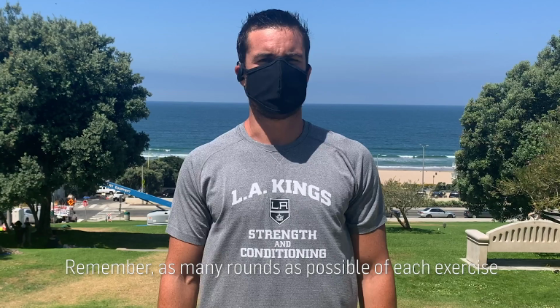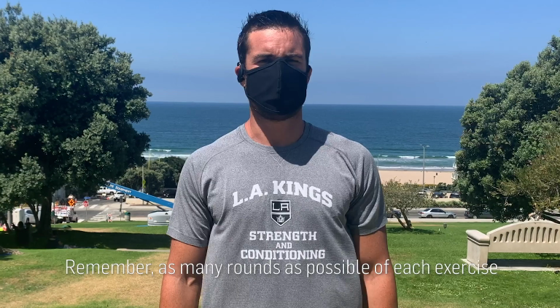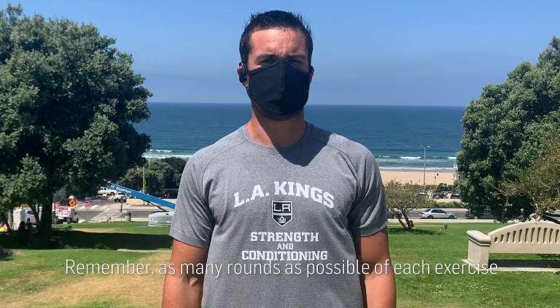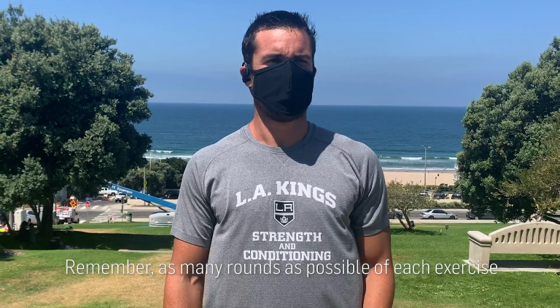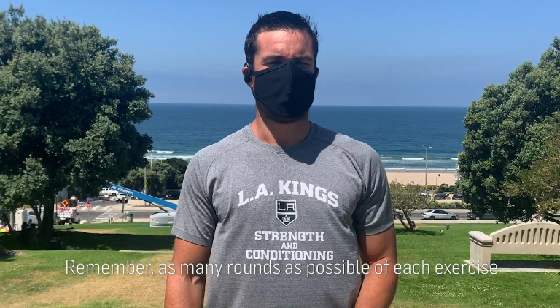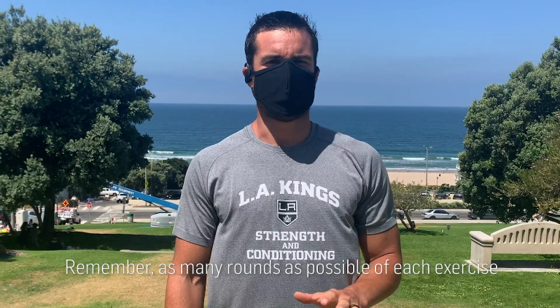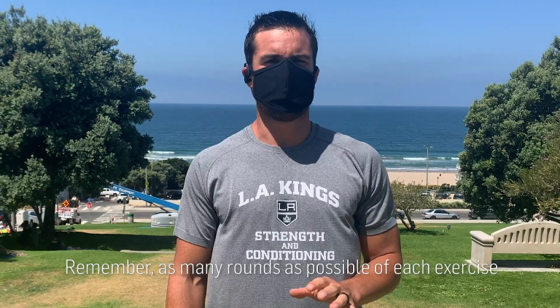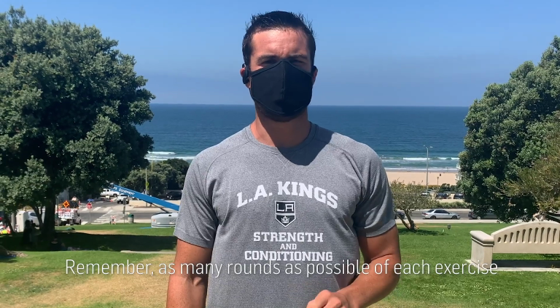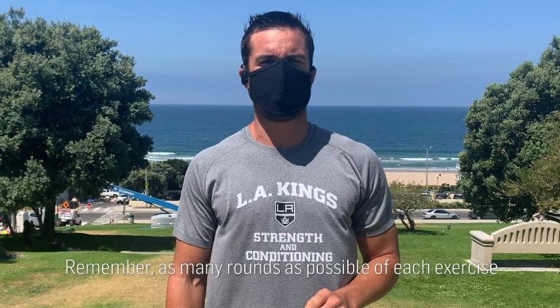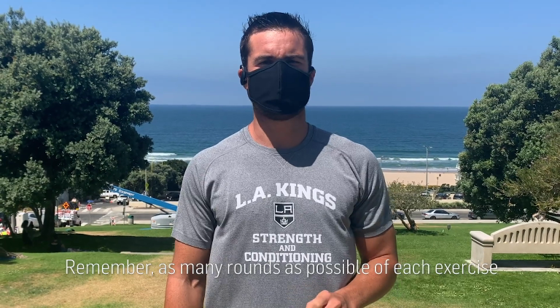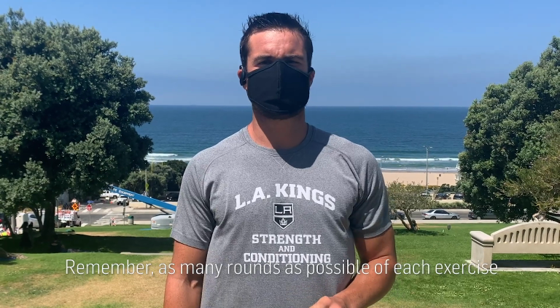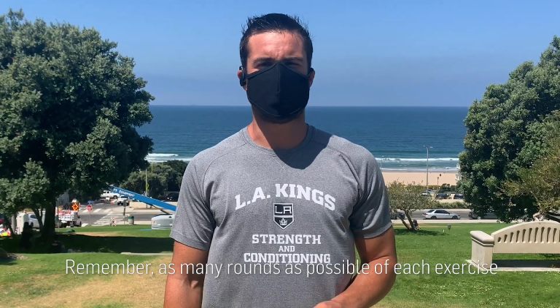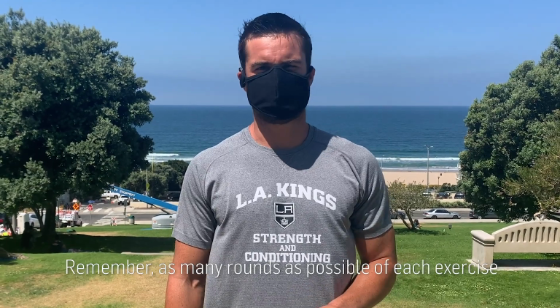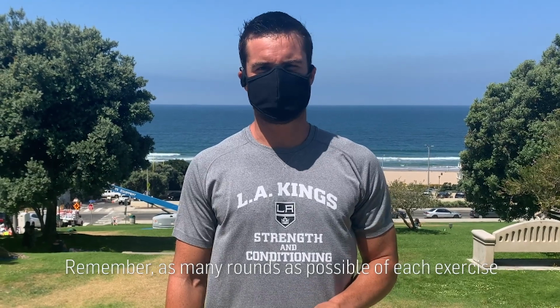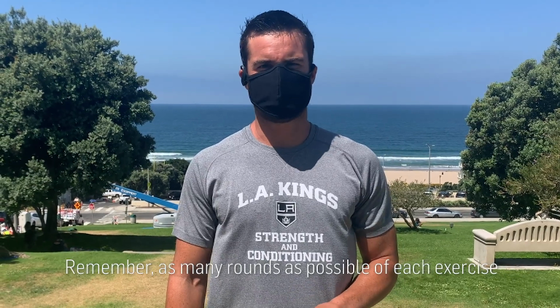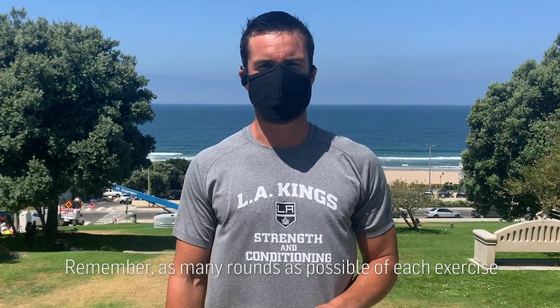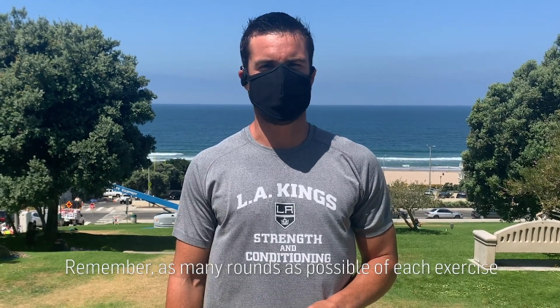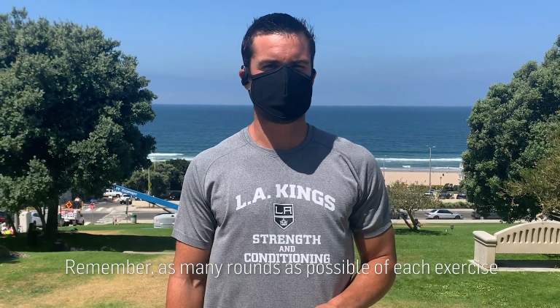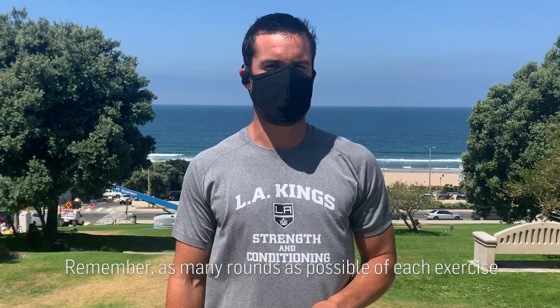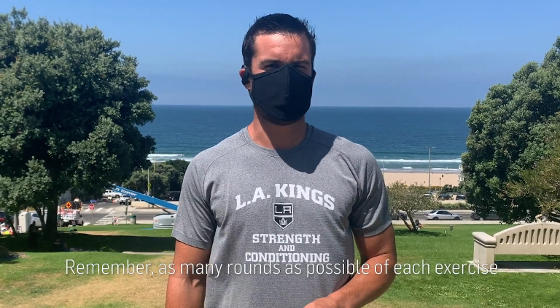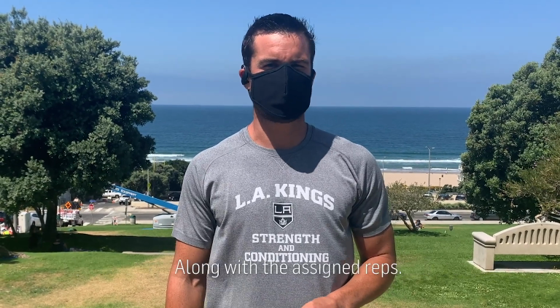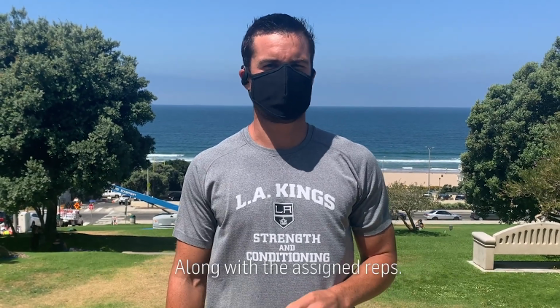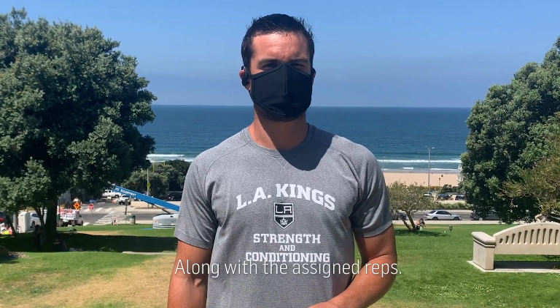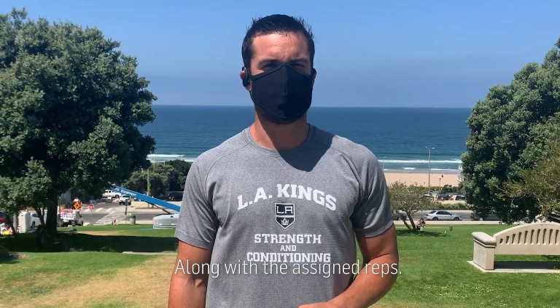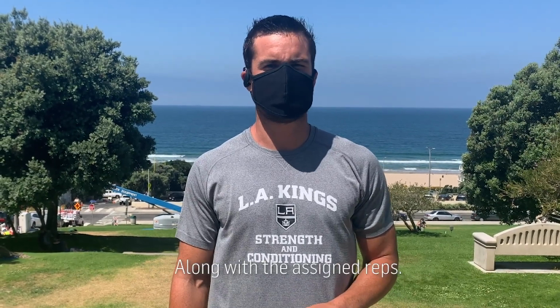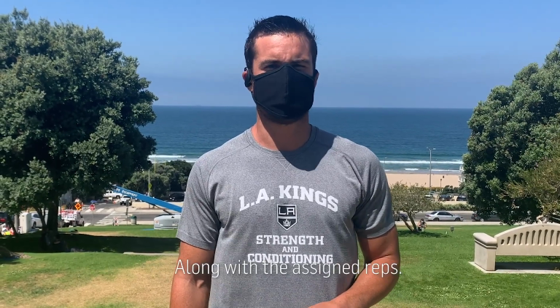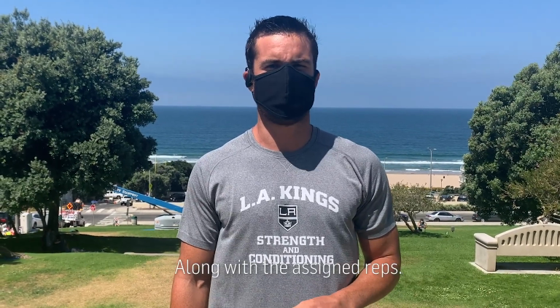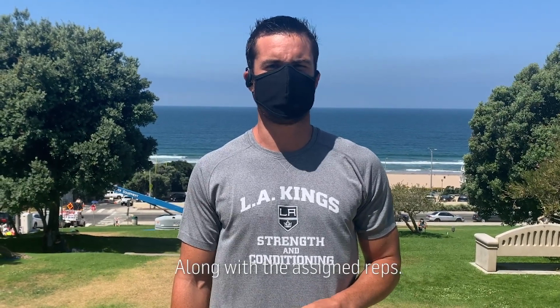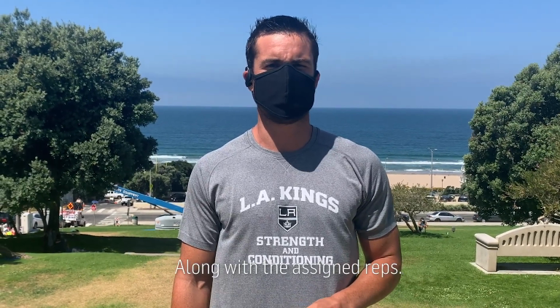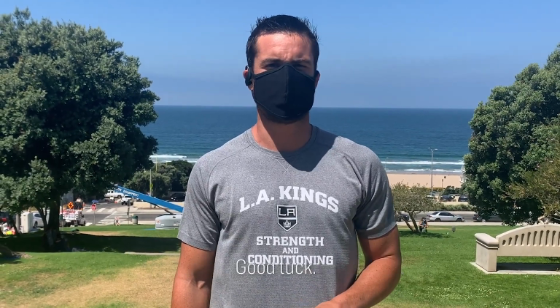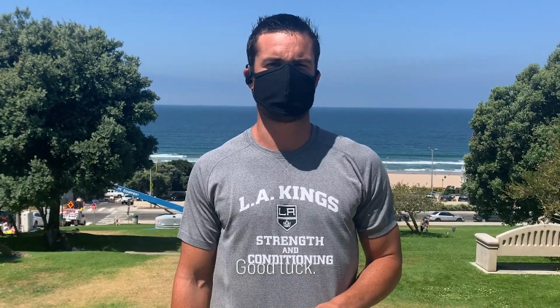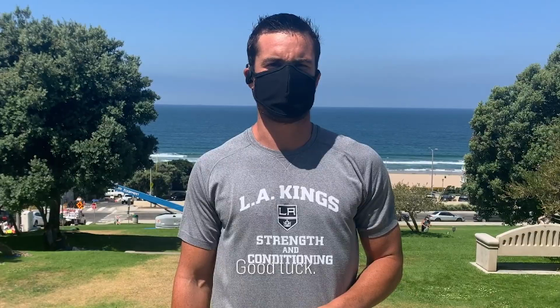Remember, as many rounds as possible for each exercise, along with the assigned reps. Good luck.